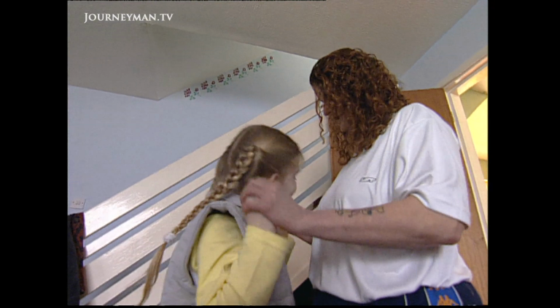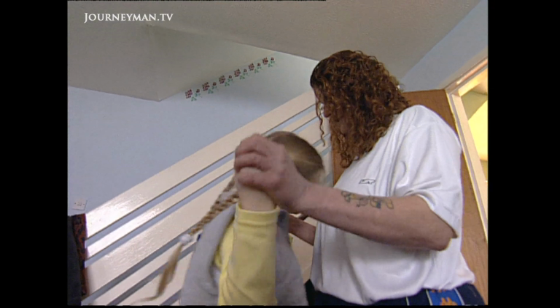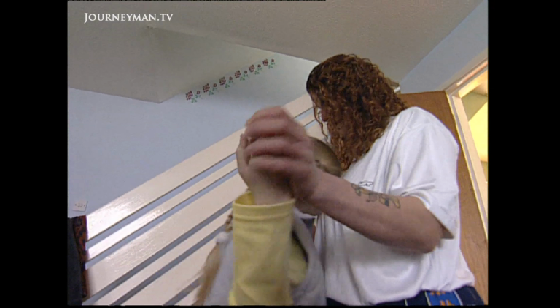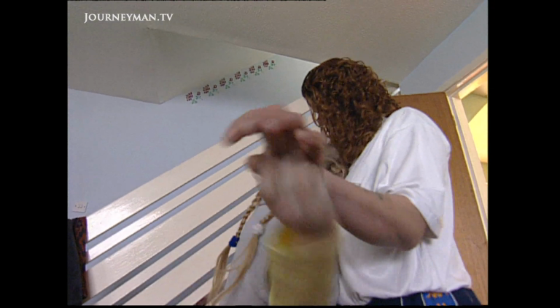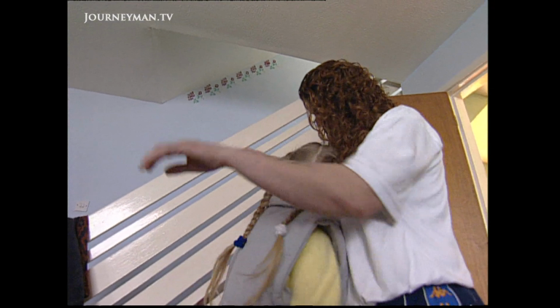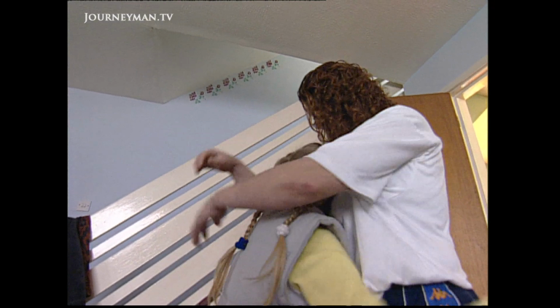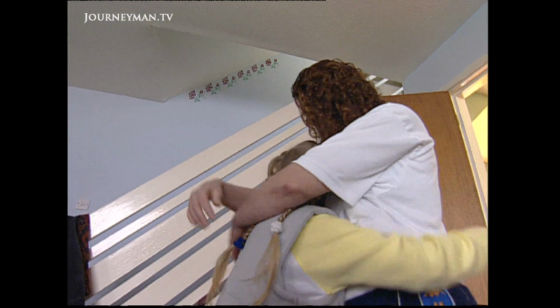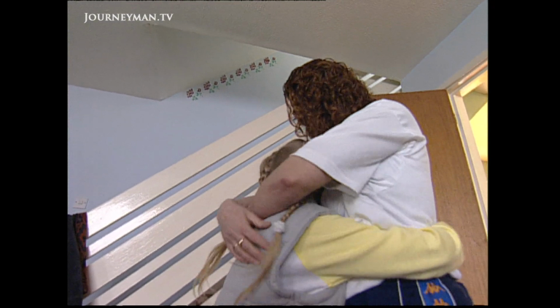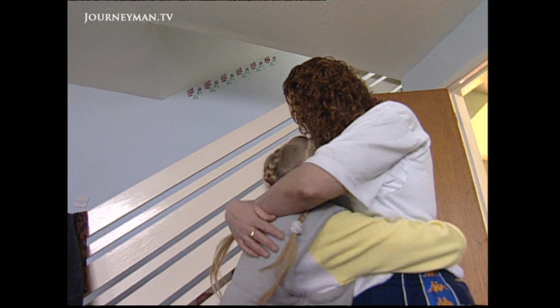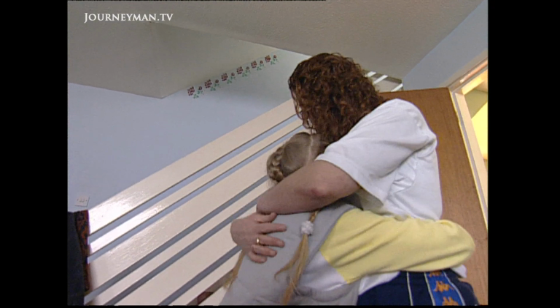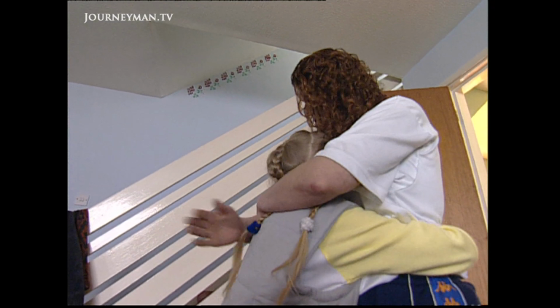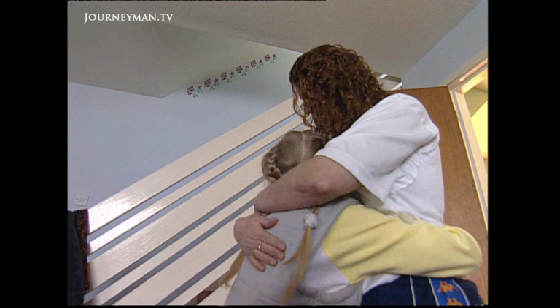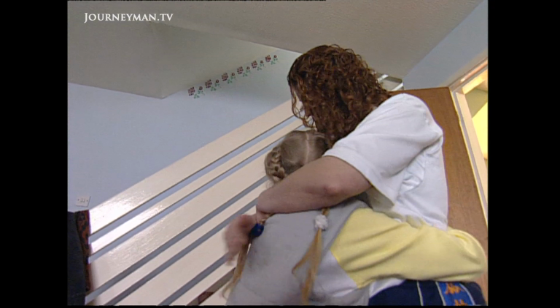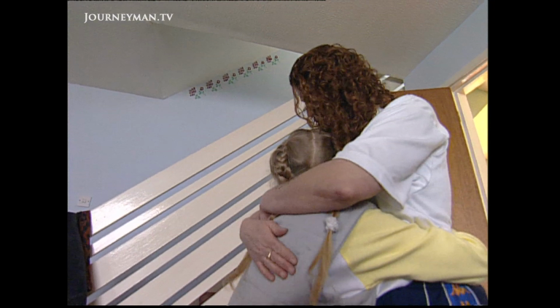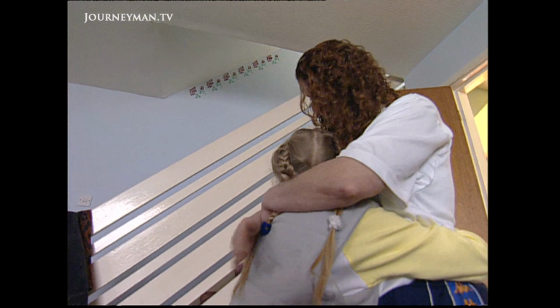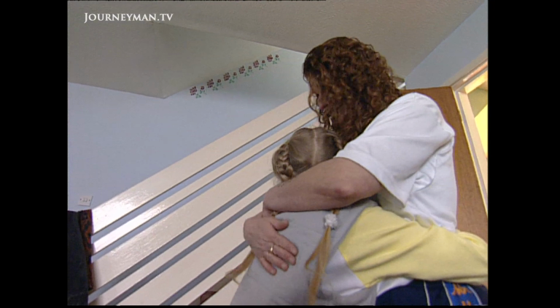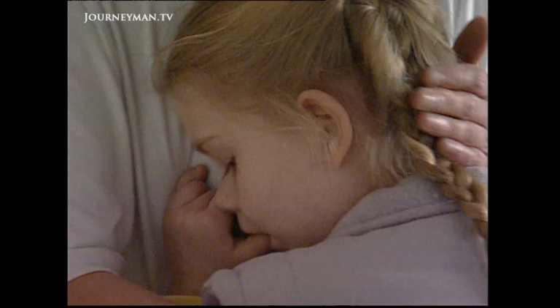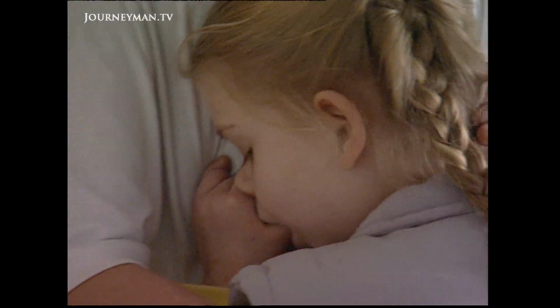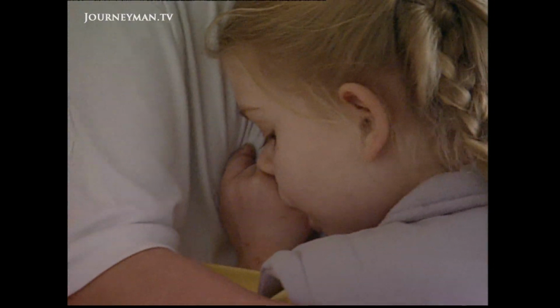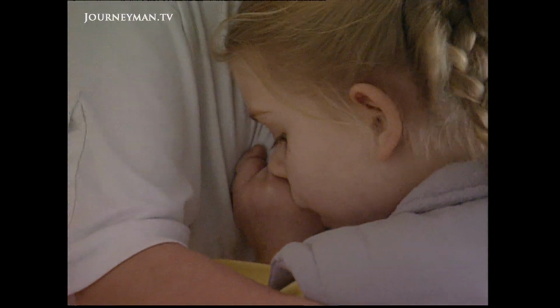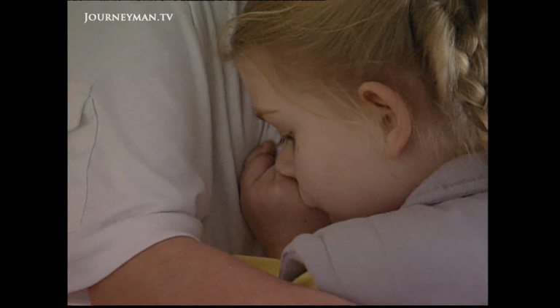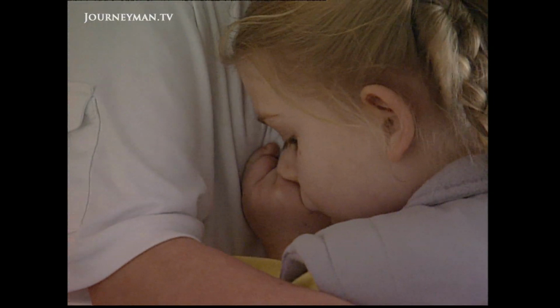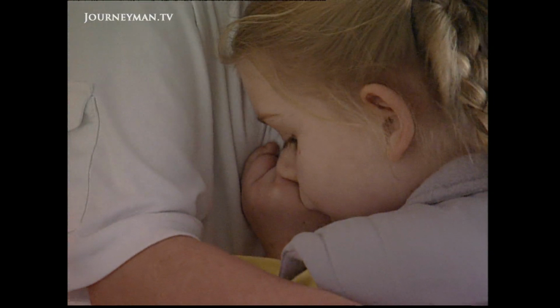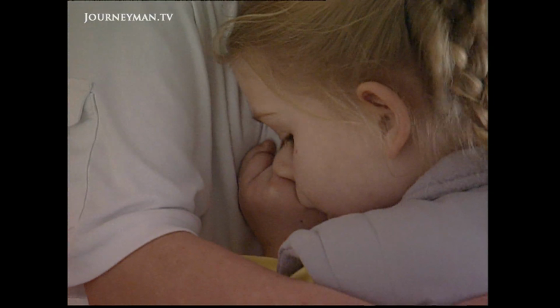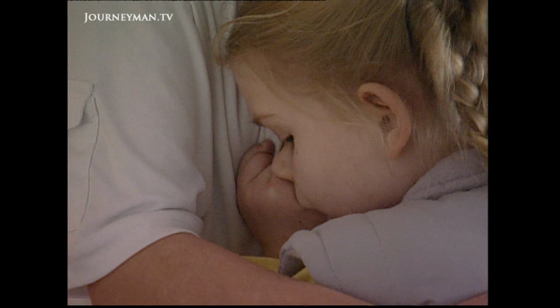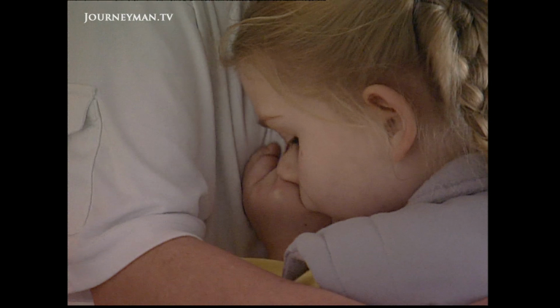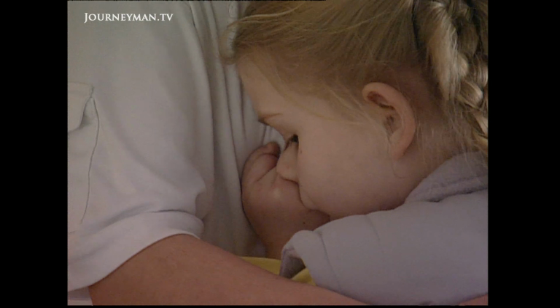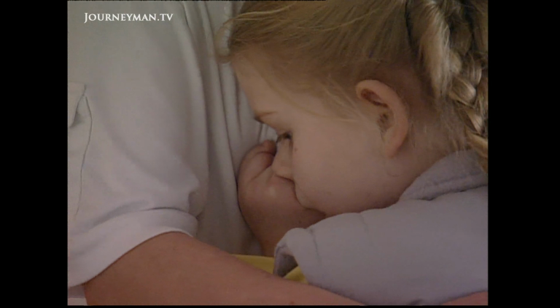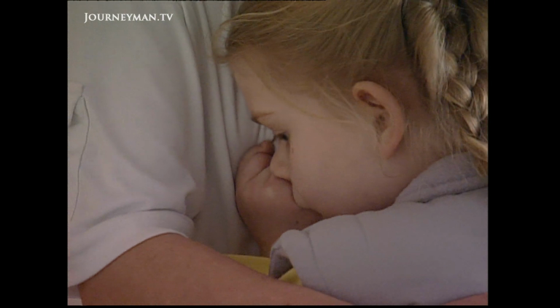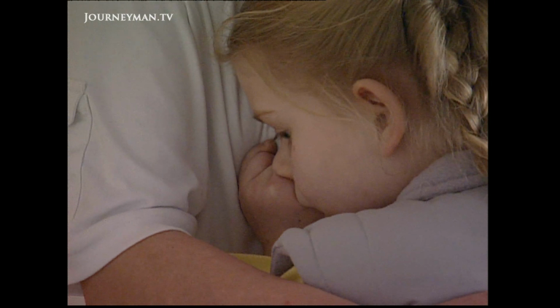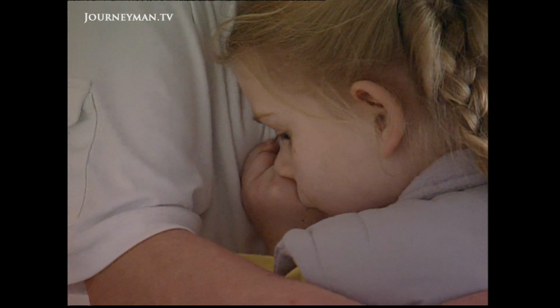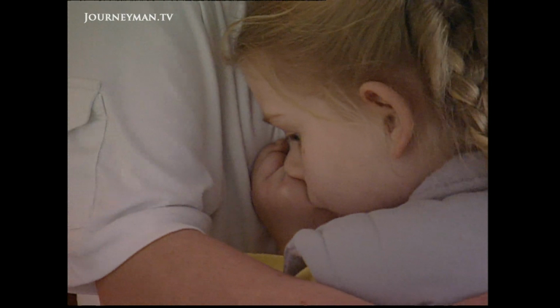As brave as she is, she's still just a child, and last-minute nerves set in.